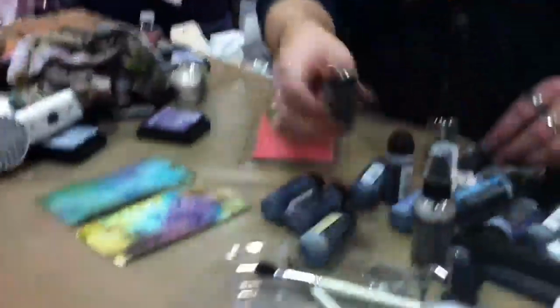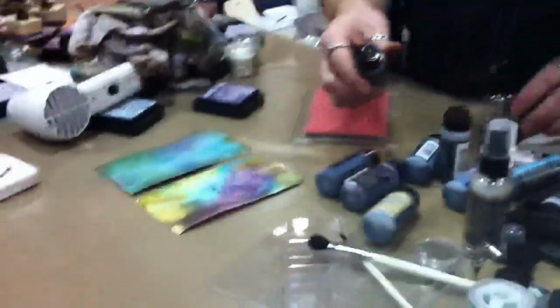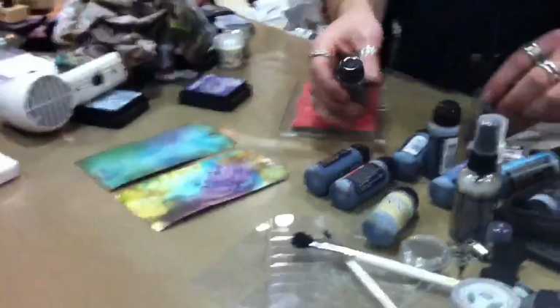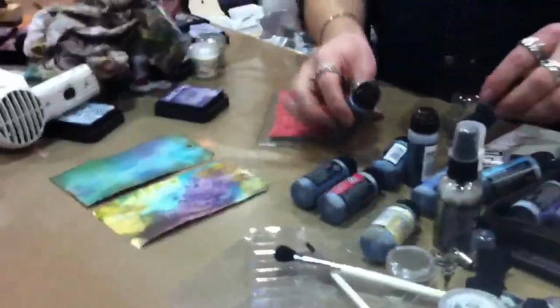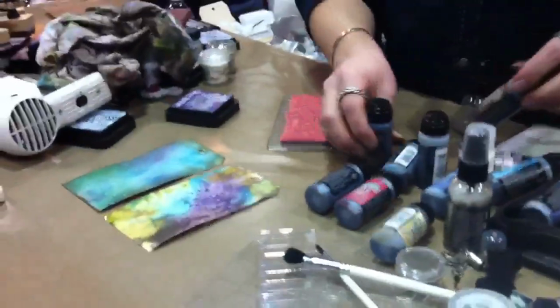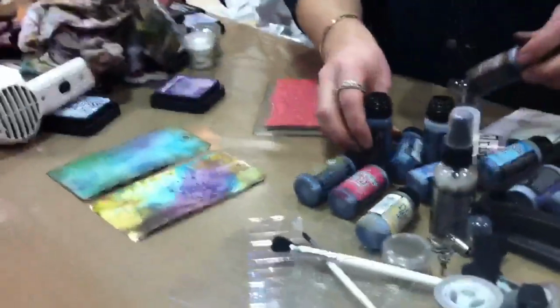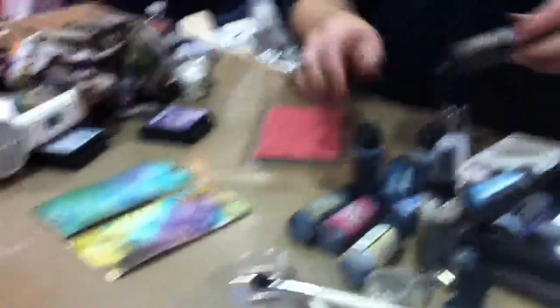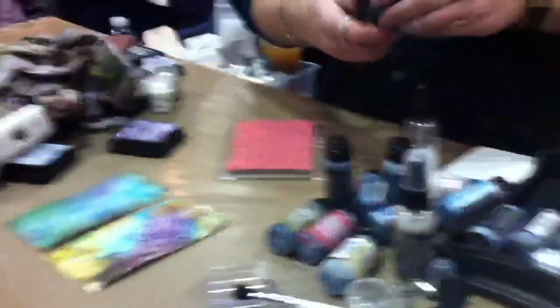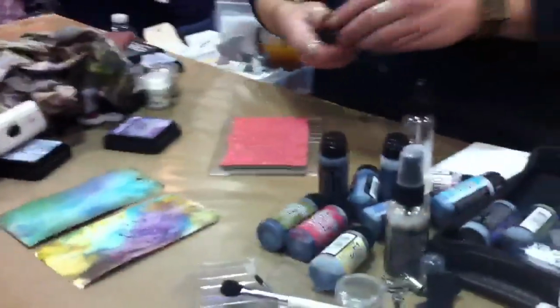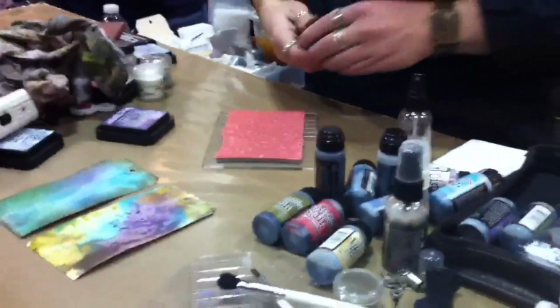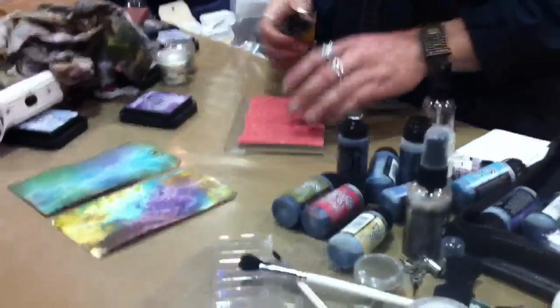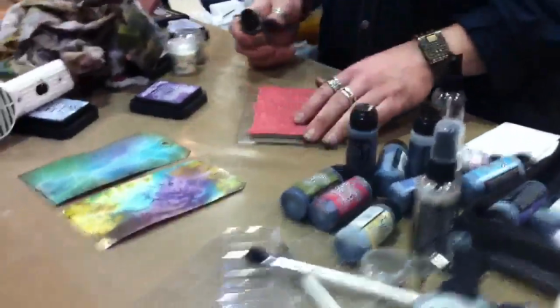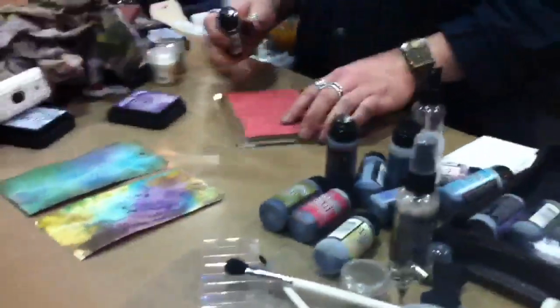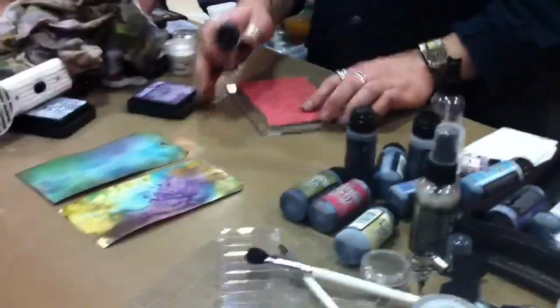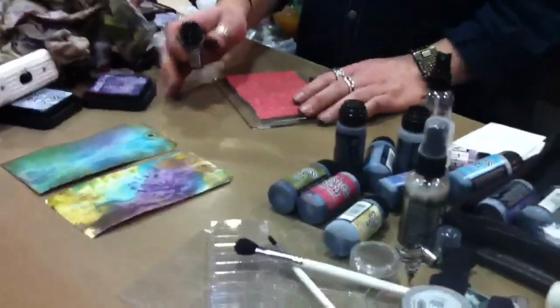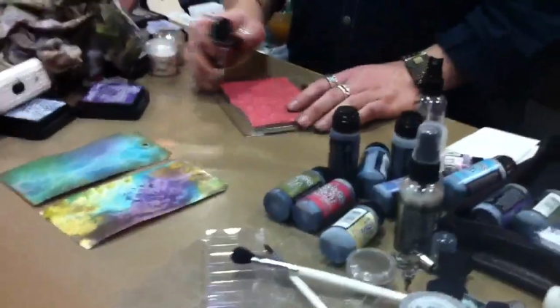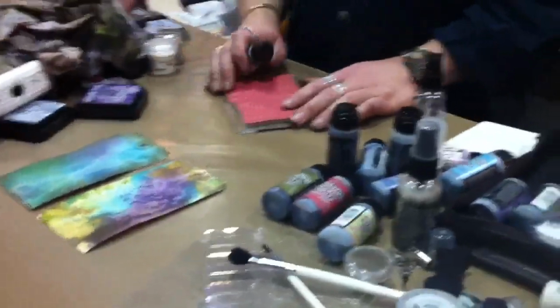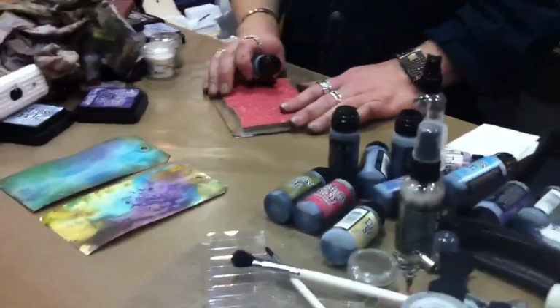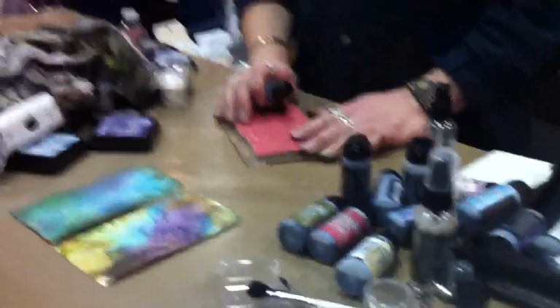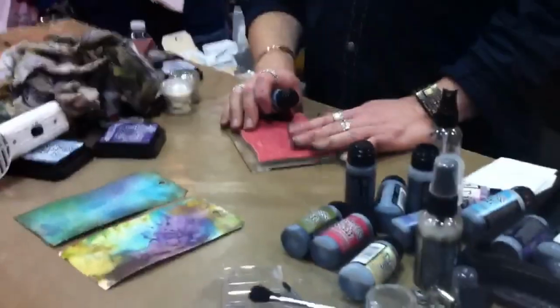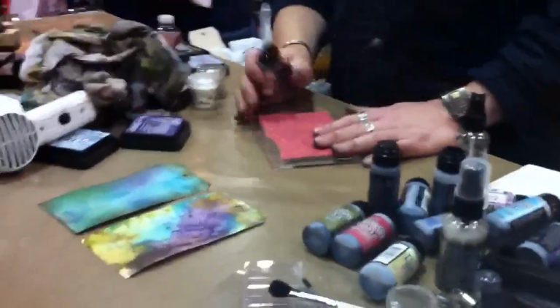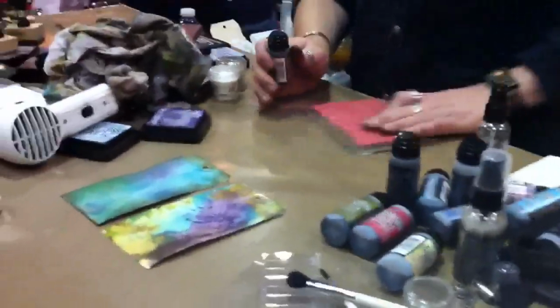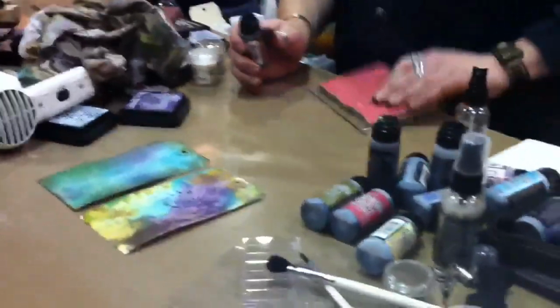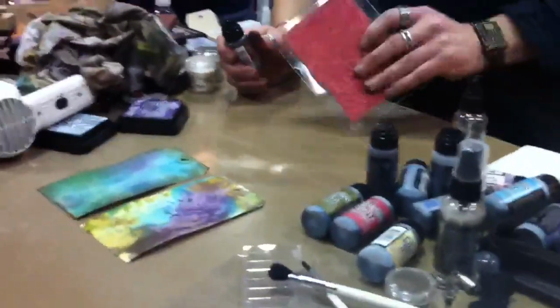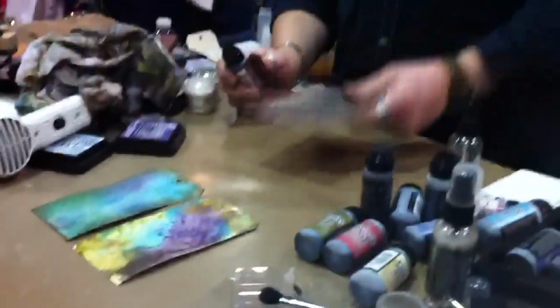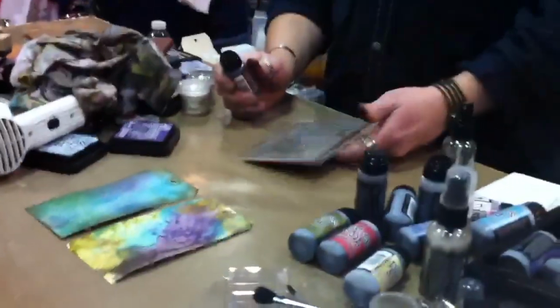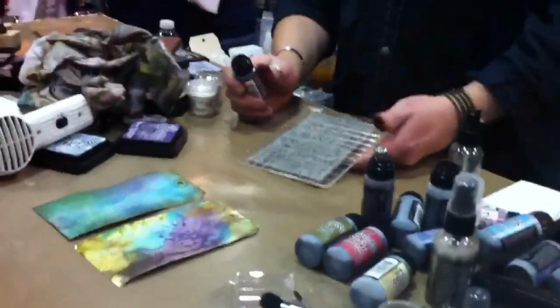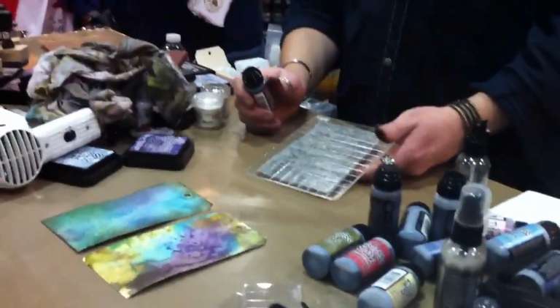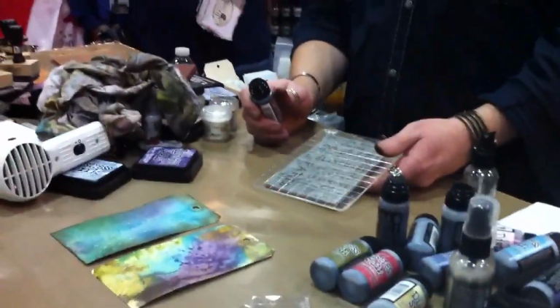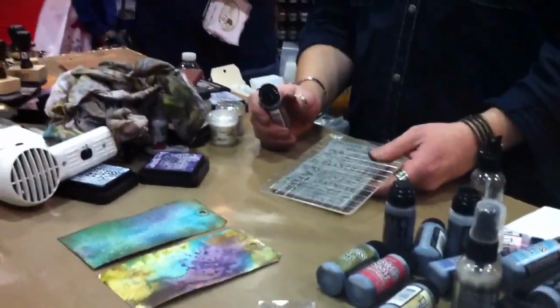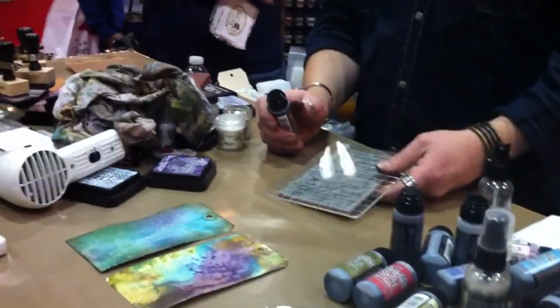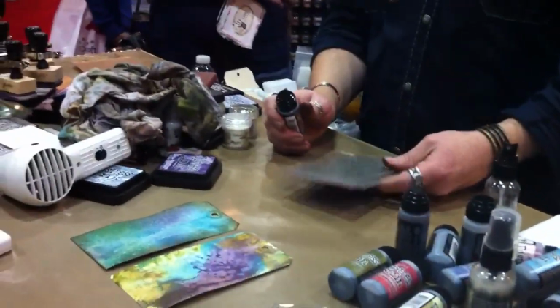What made you put the actual designs in the back of the stamps? That was a long time coming.